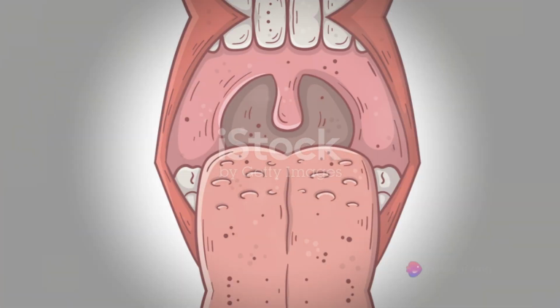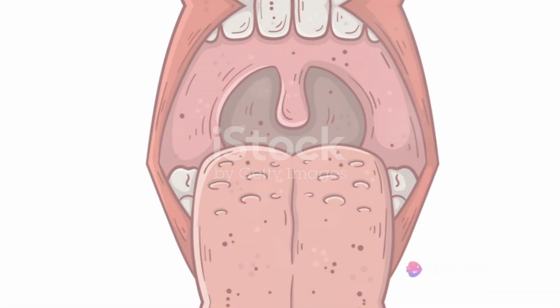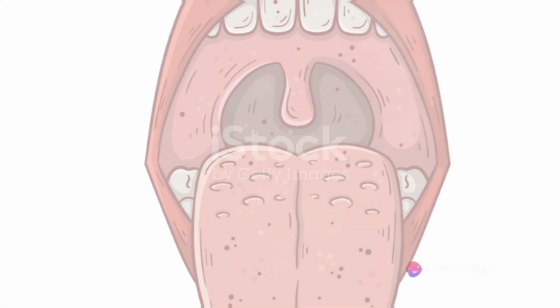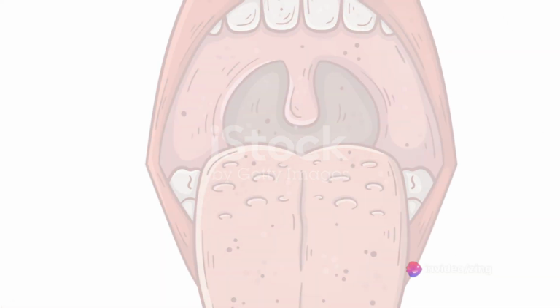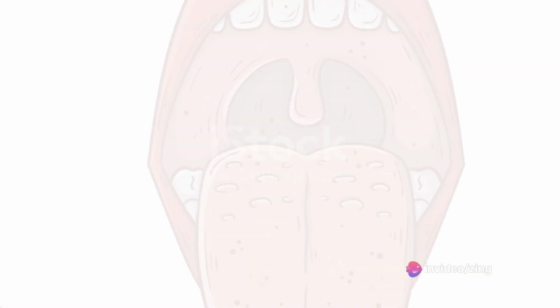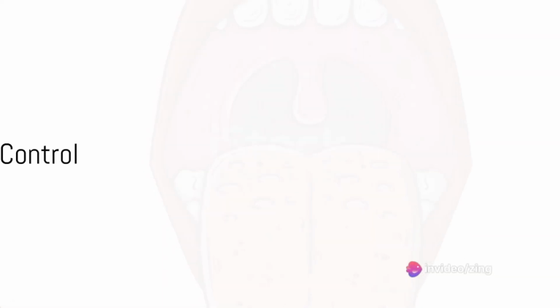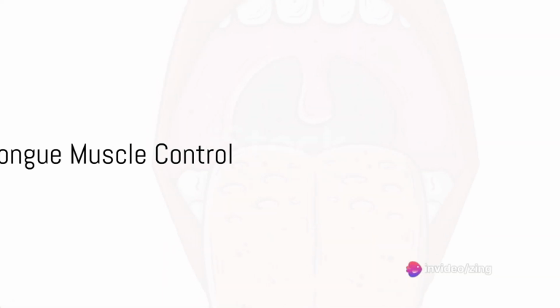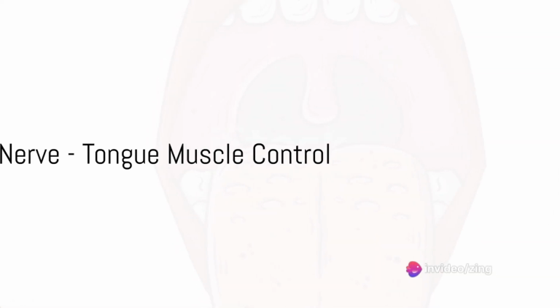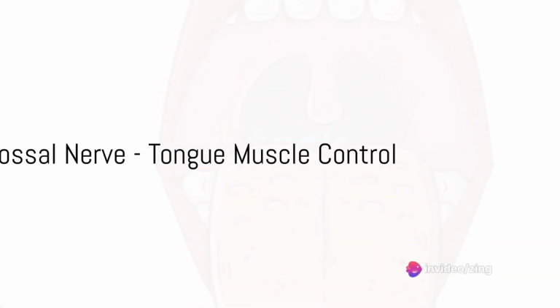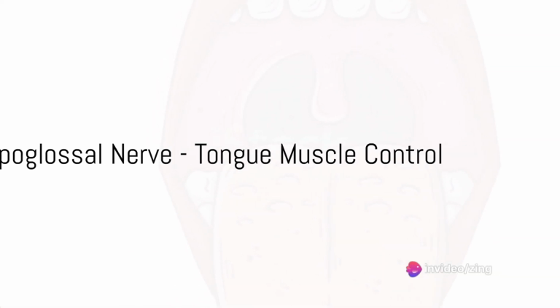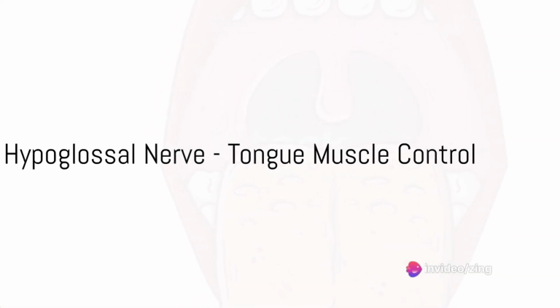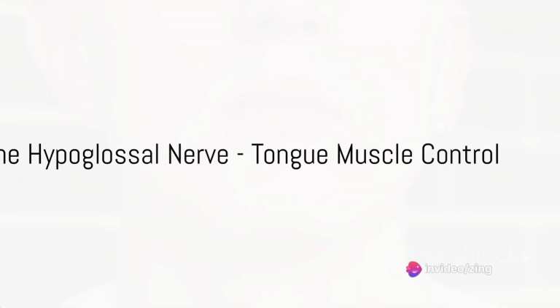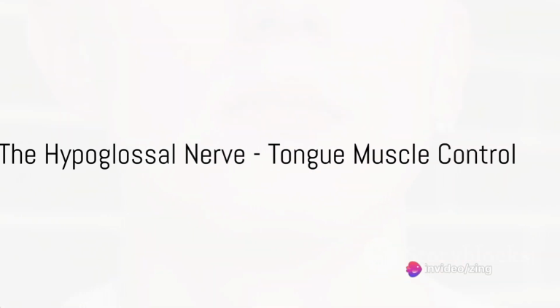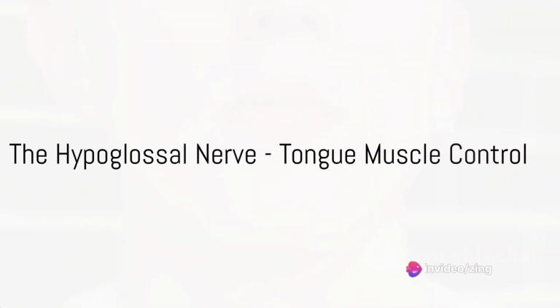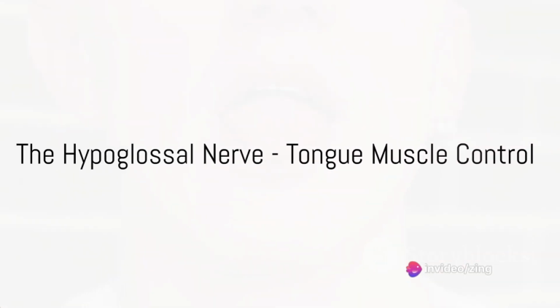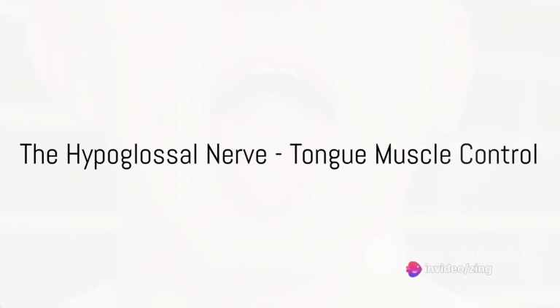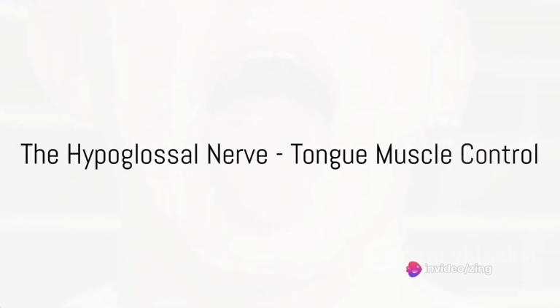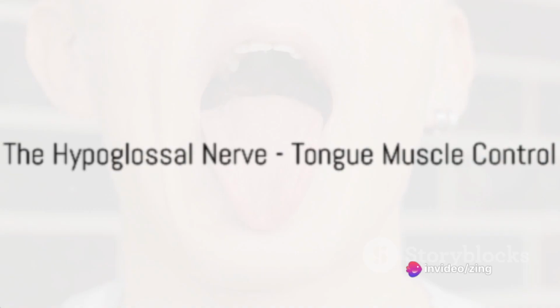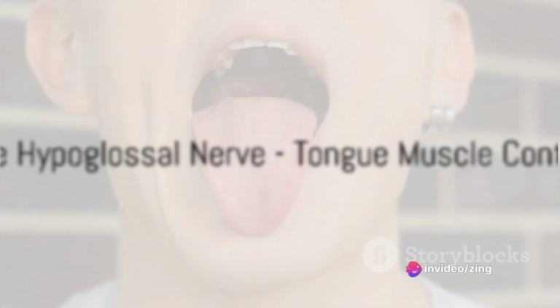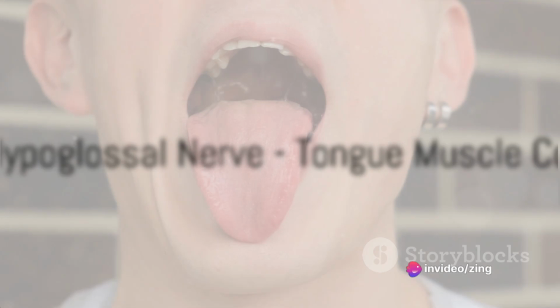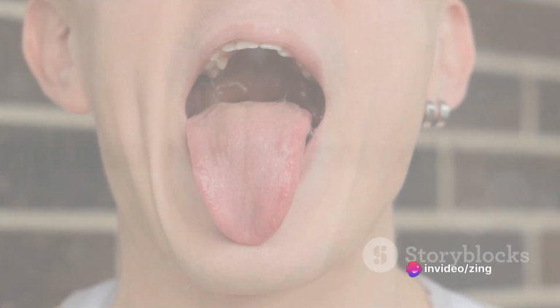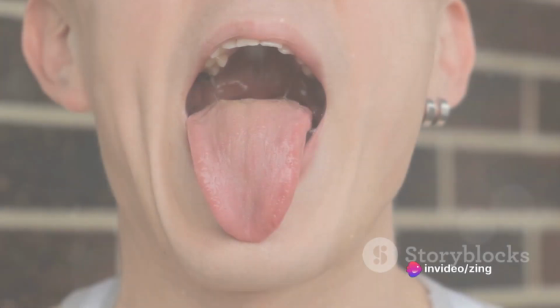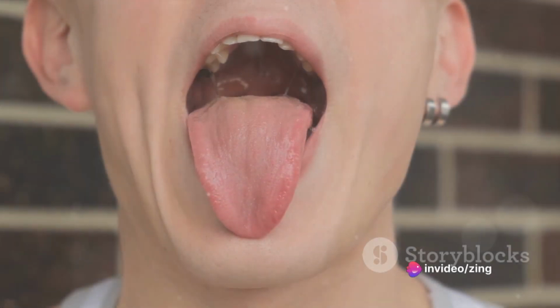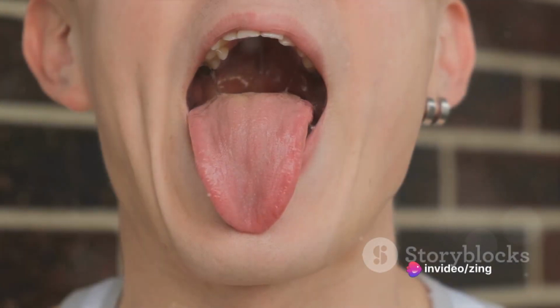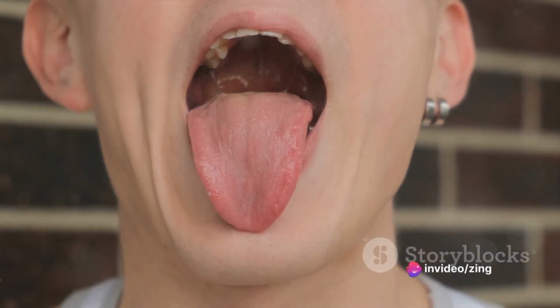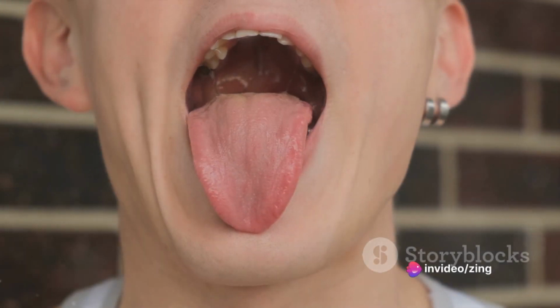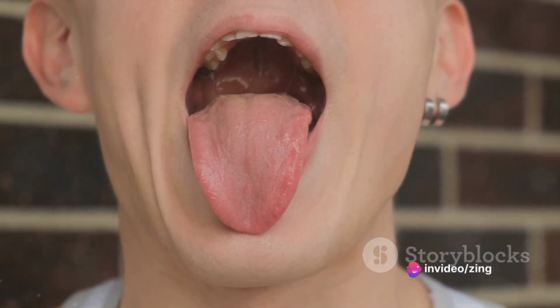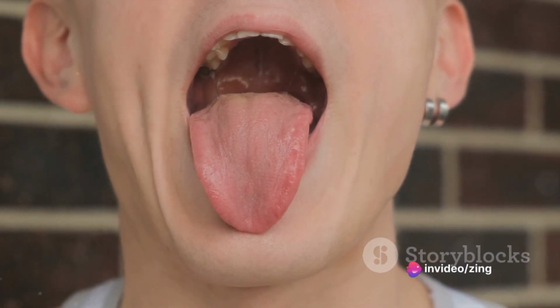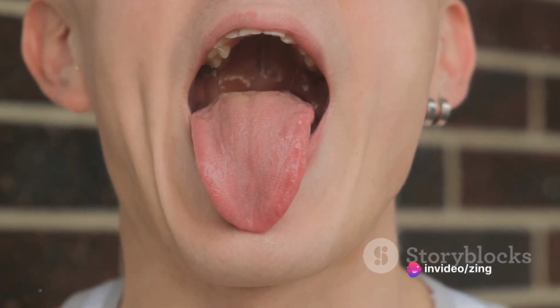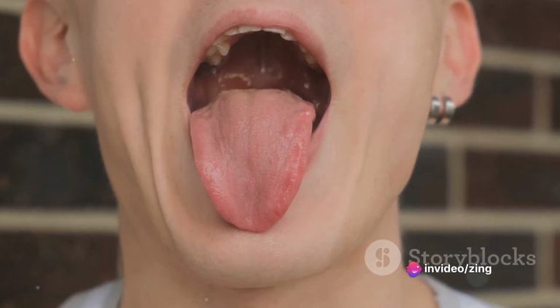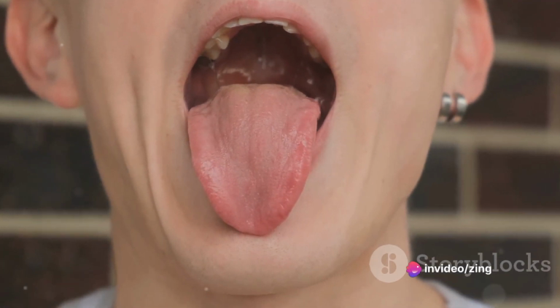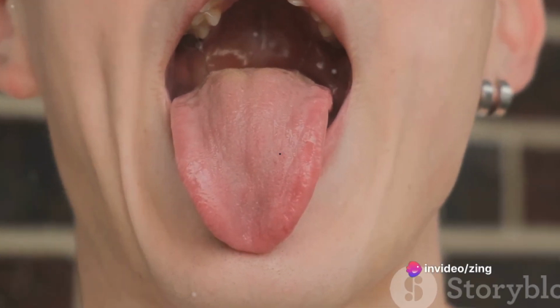Finally, the twelfth, the hypoglossal nerve, controls the muscles of the tongue, aiding in speech and swallowing.